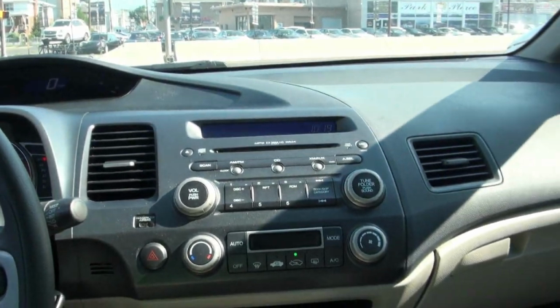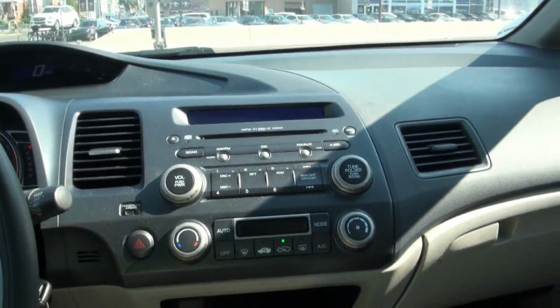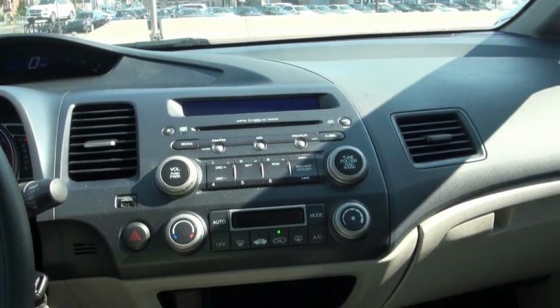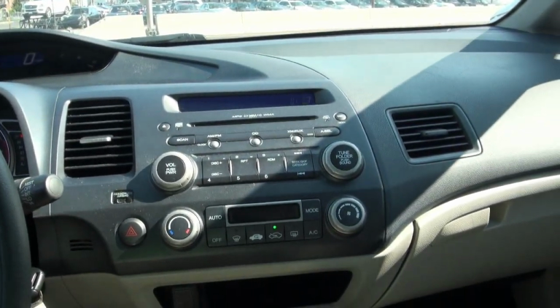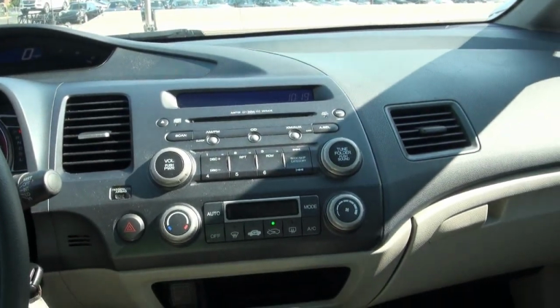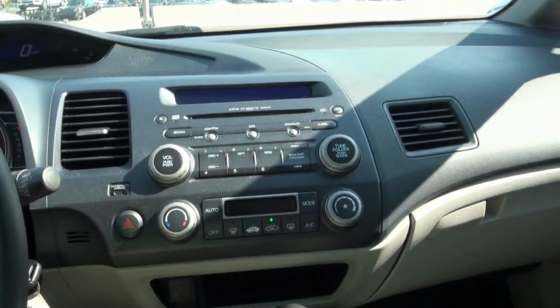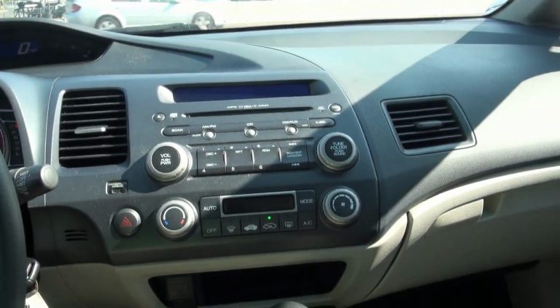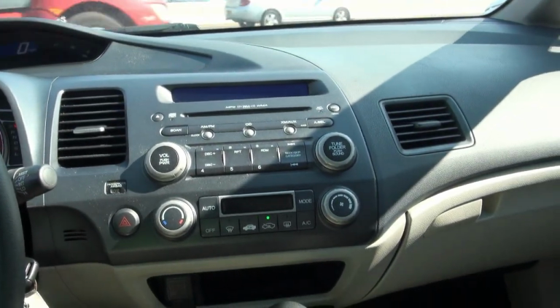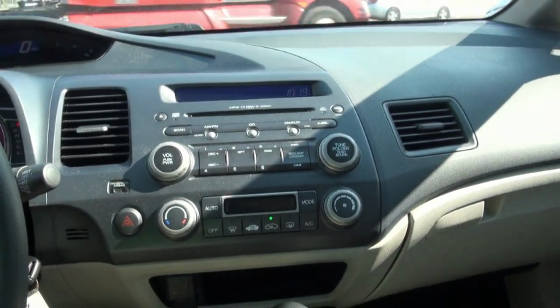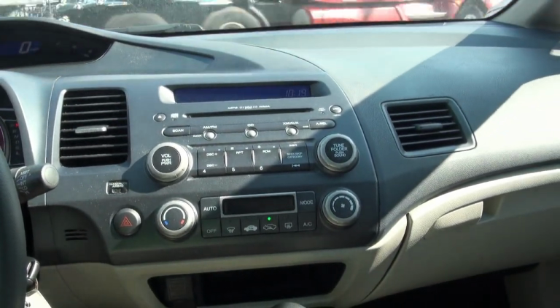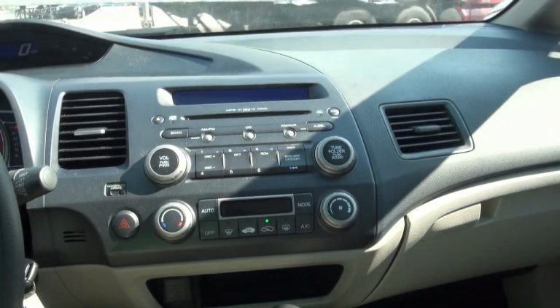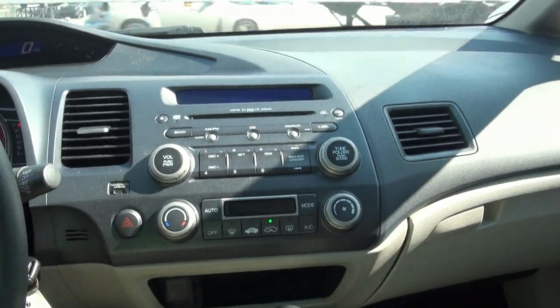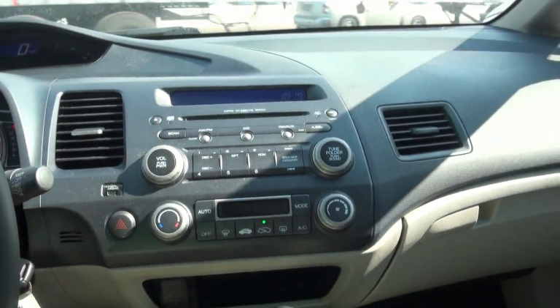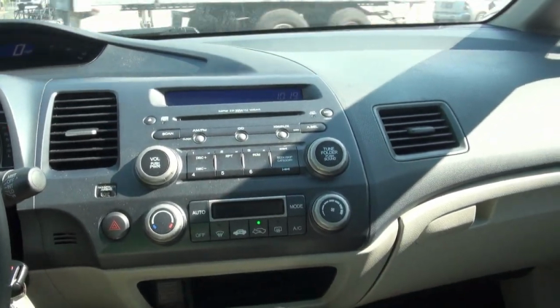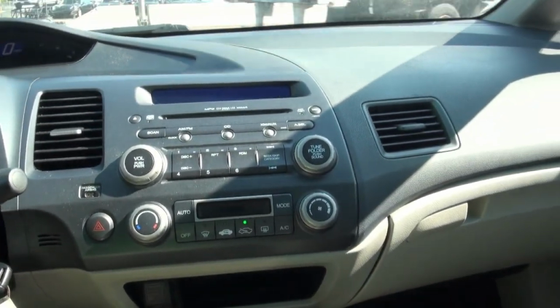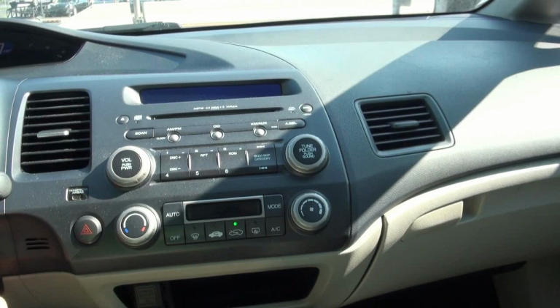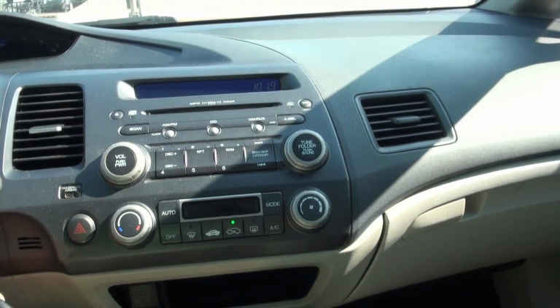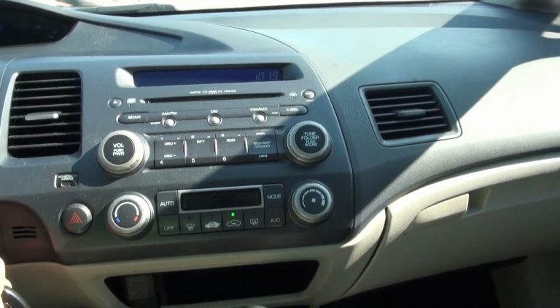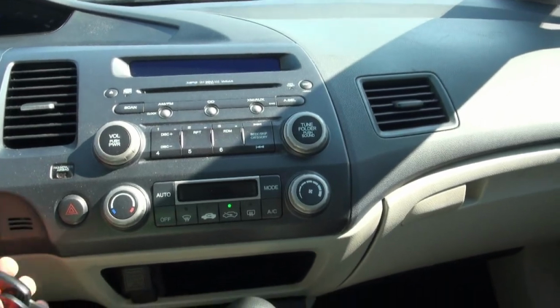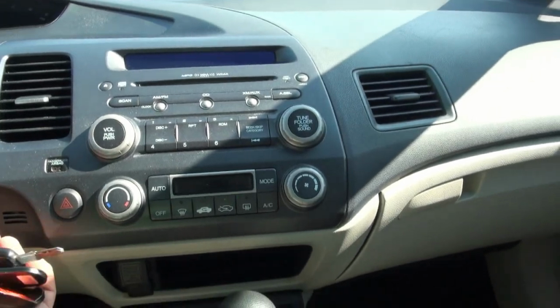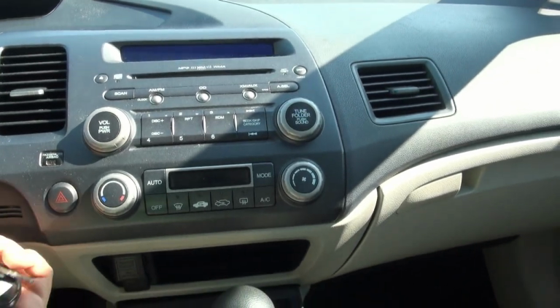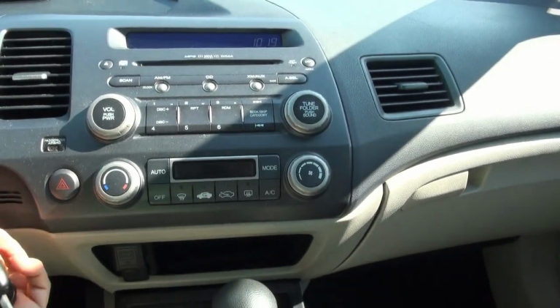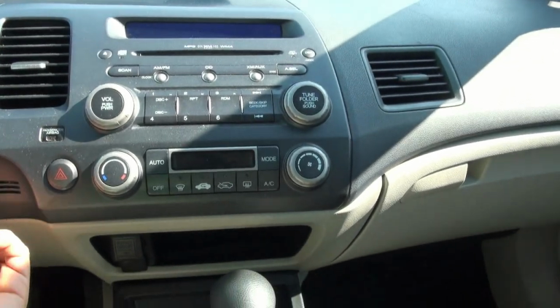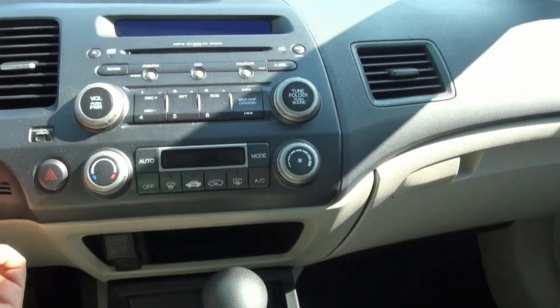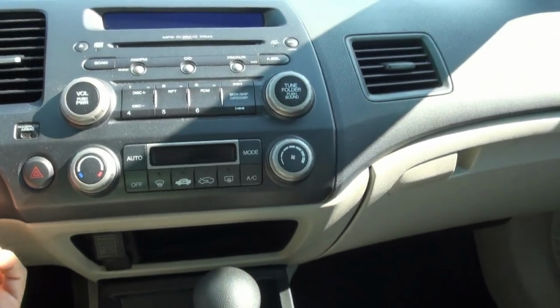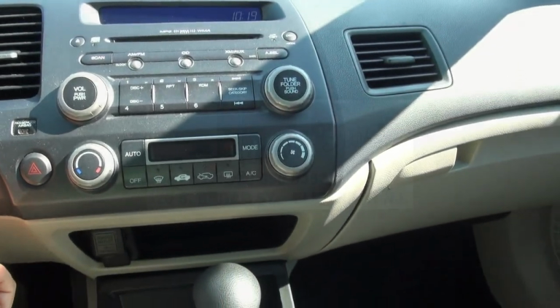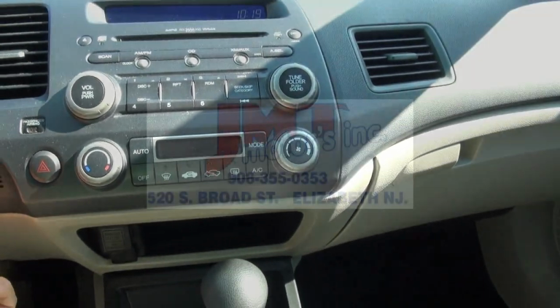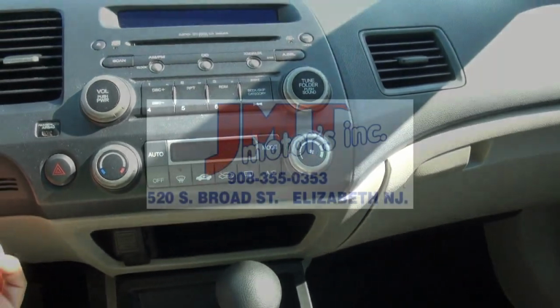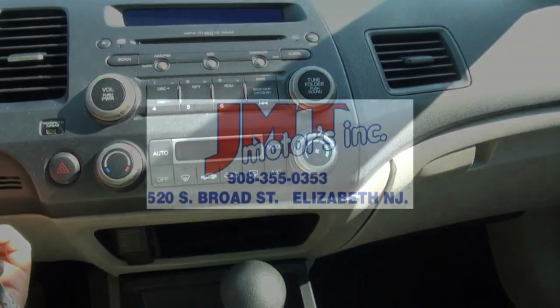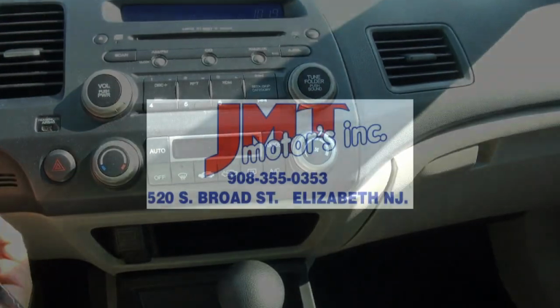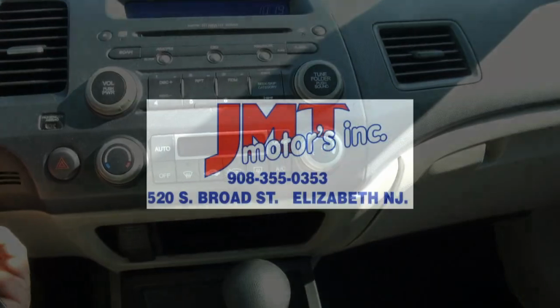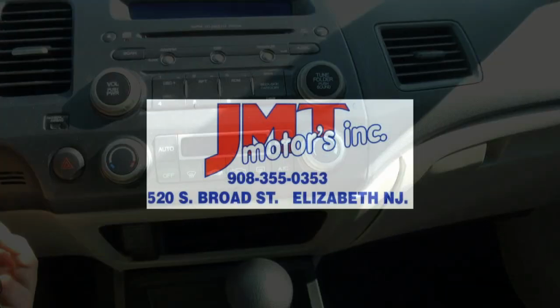If you need more help, here at J&T Motors give us a call to talk about financing and extended warranties. Thank you.